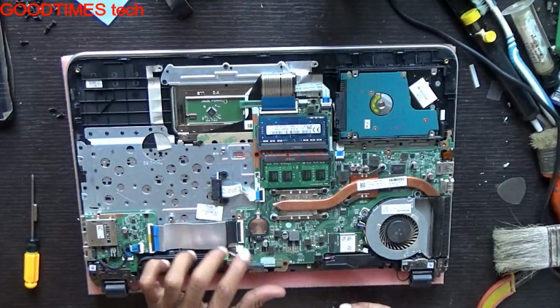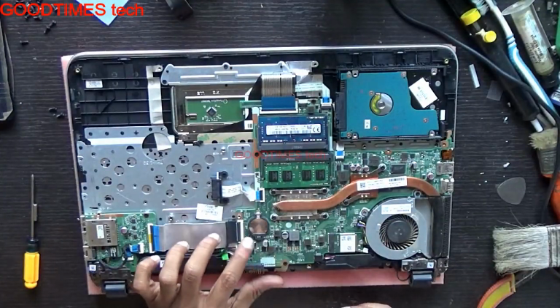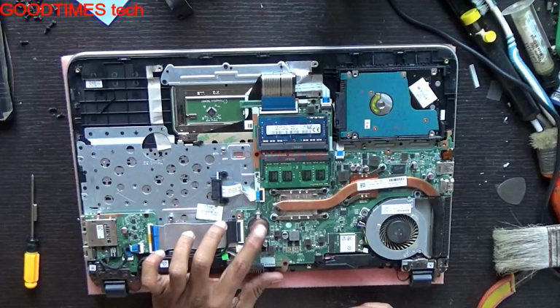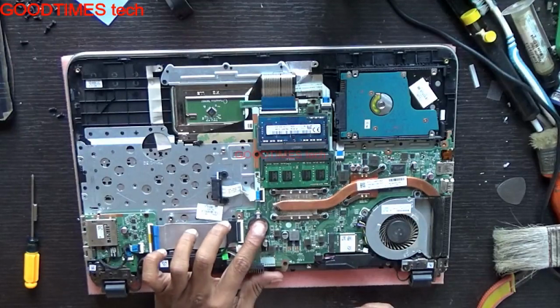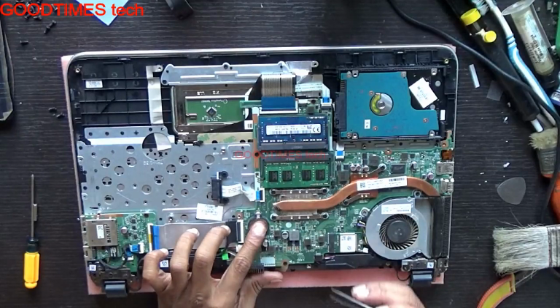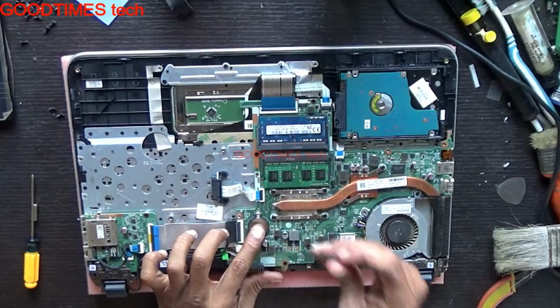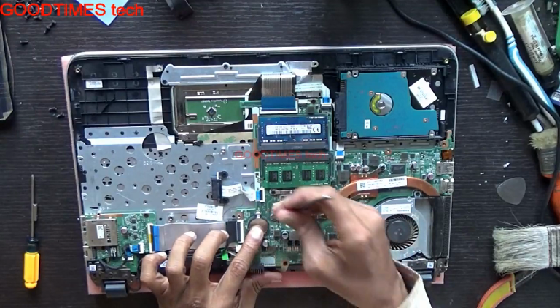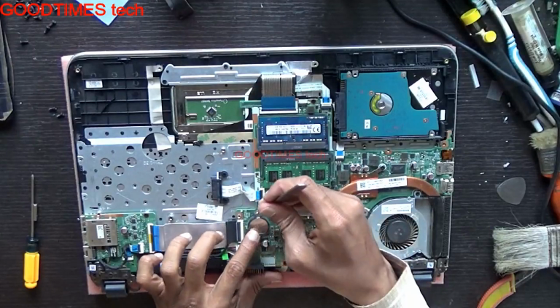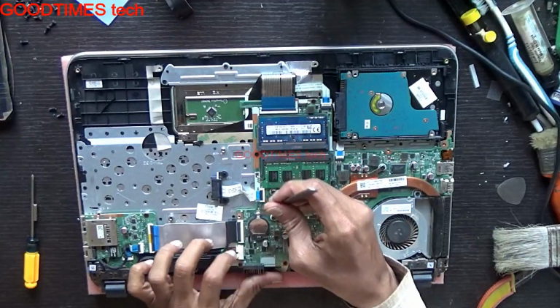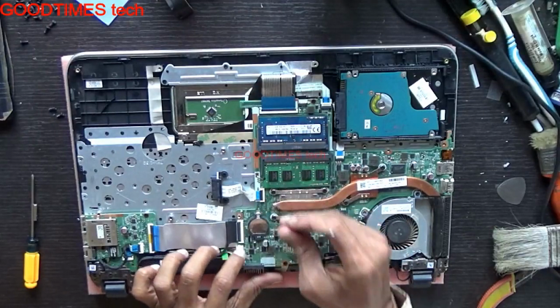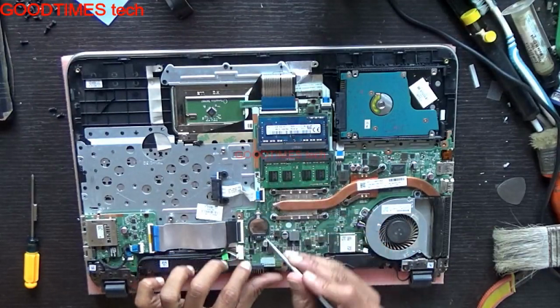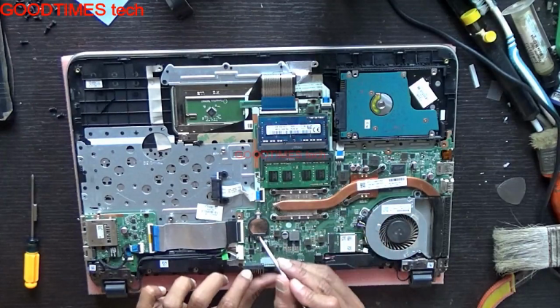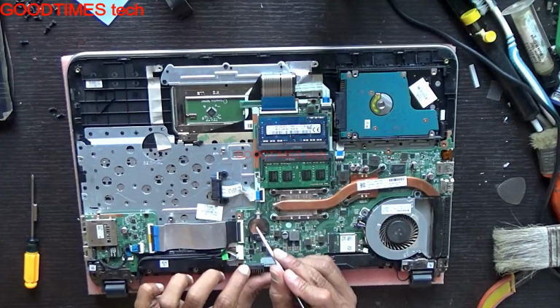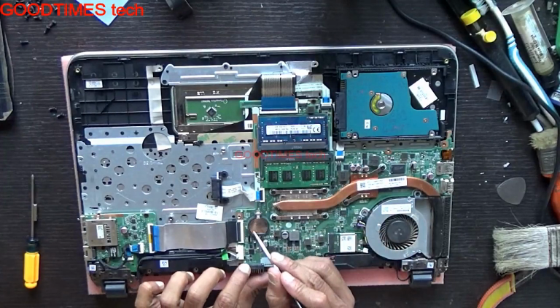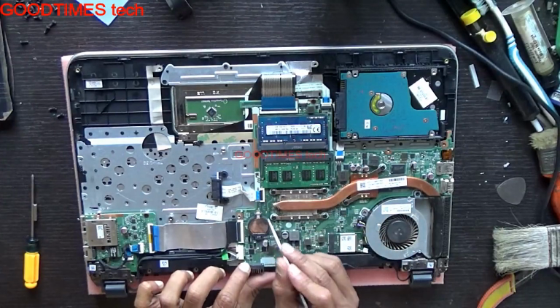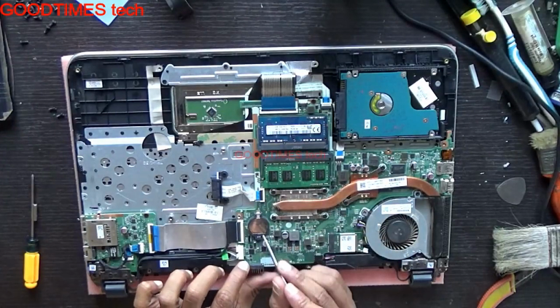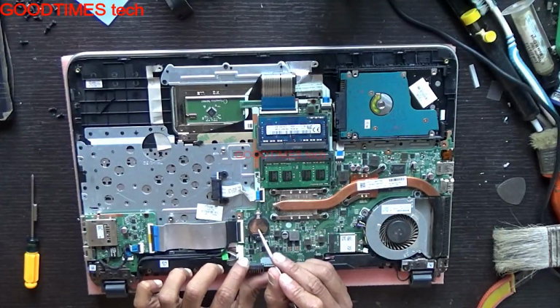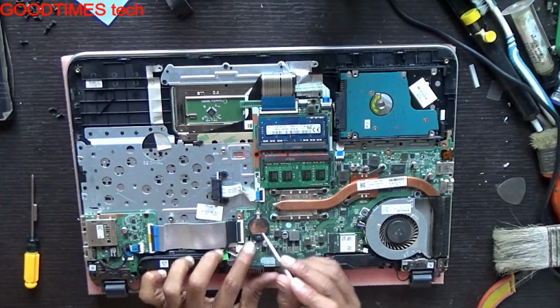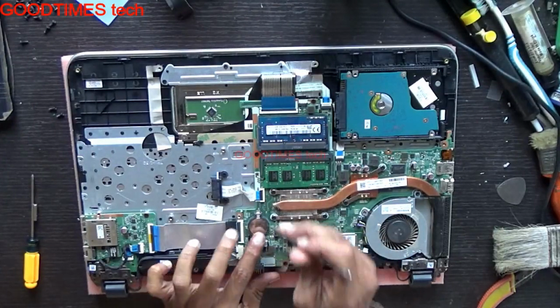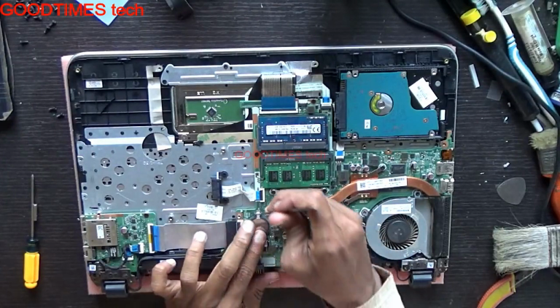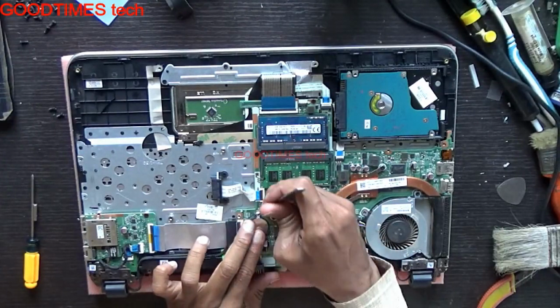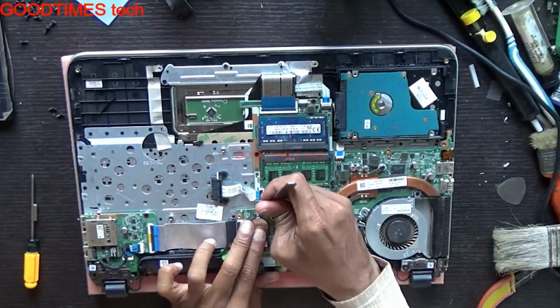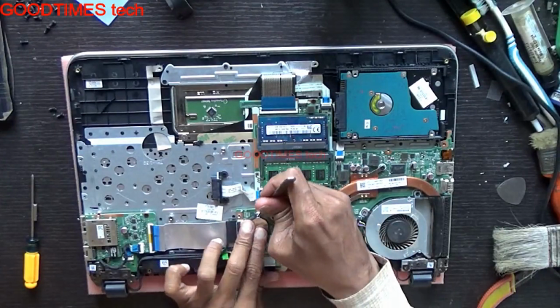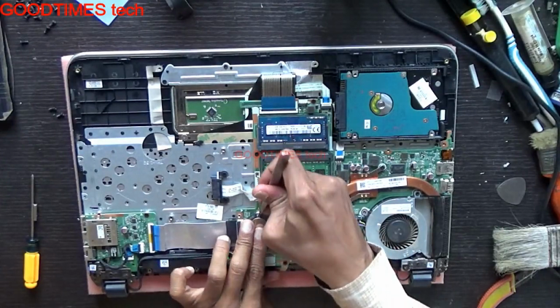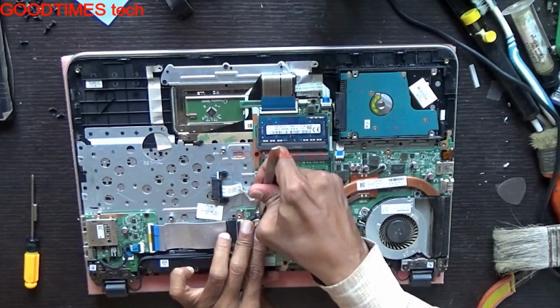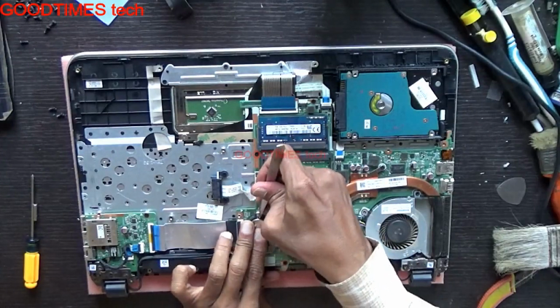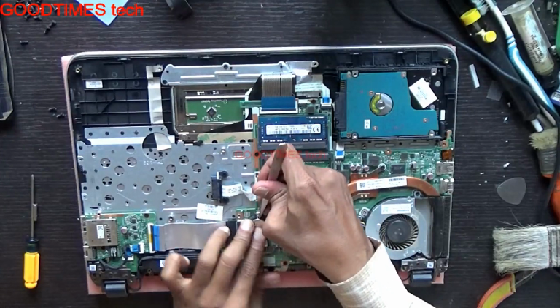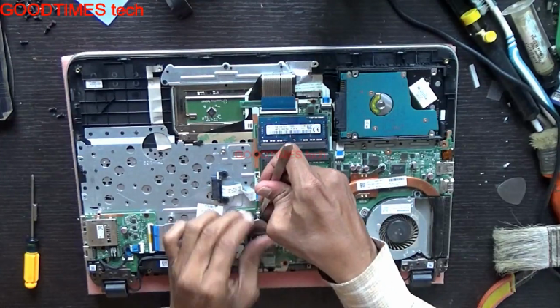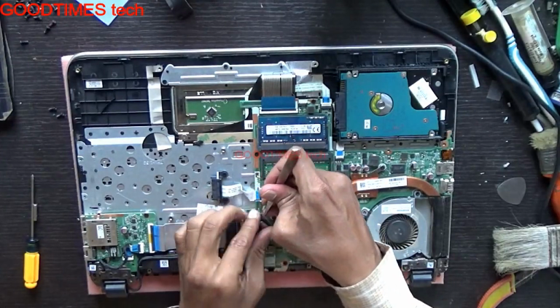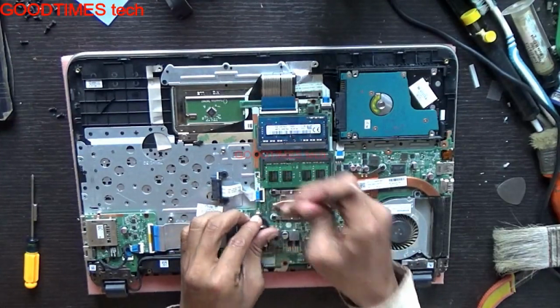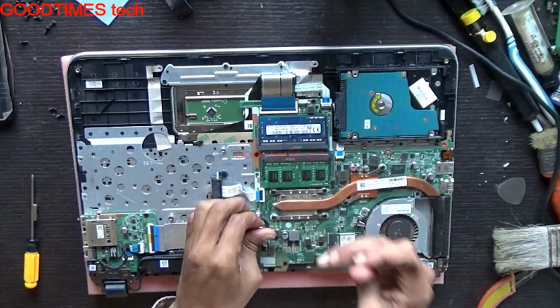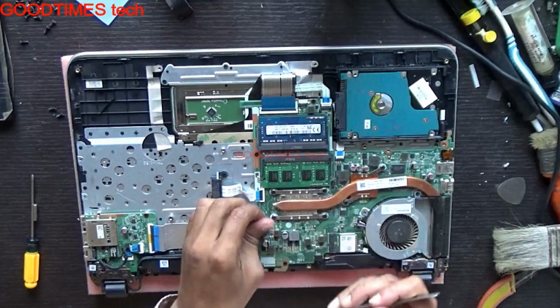After opening the back cover, just see here — this is the BIOS battery. Take it out this way.